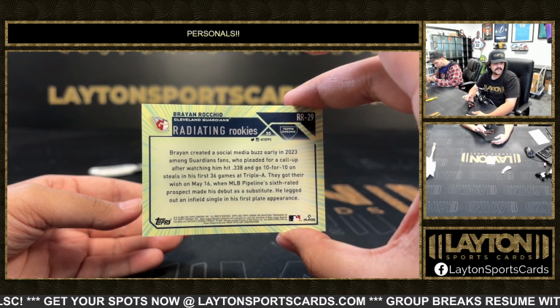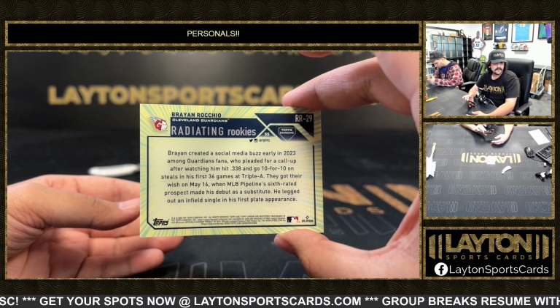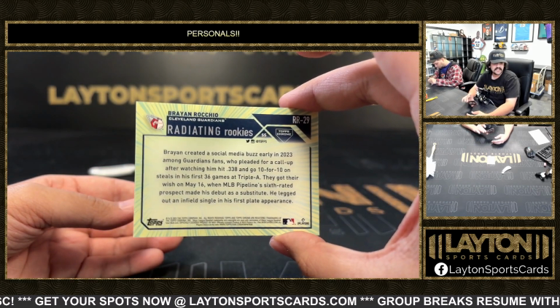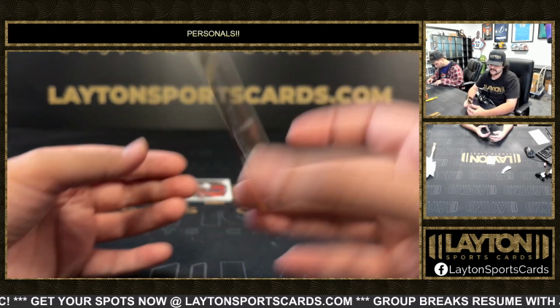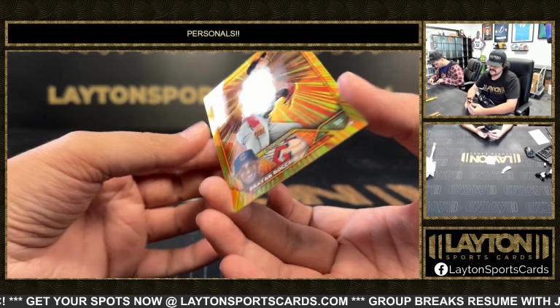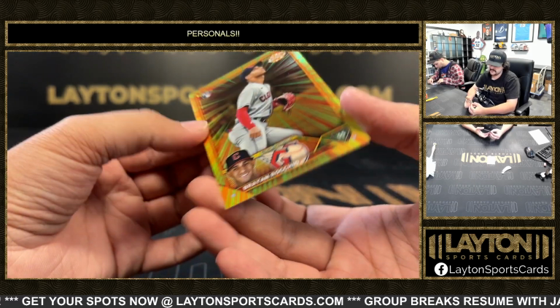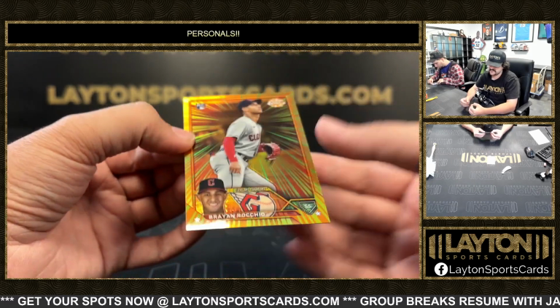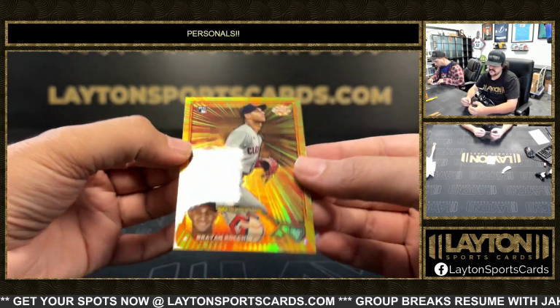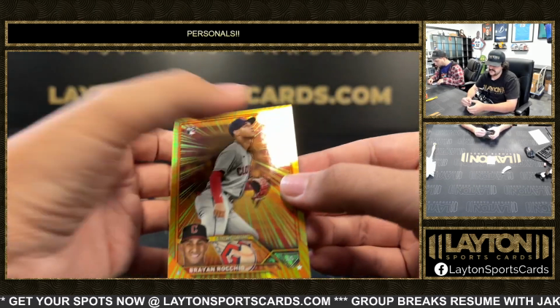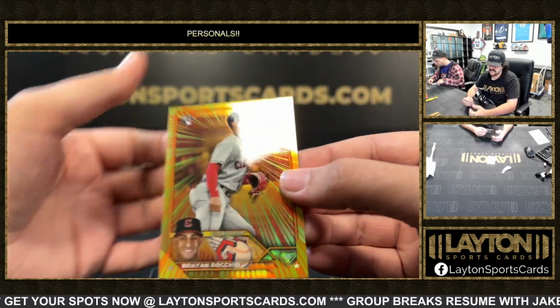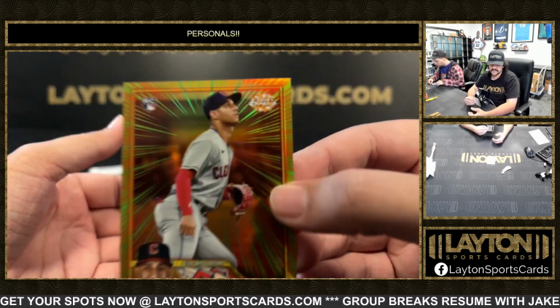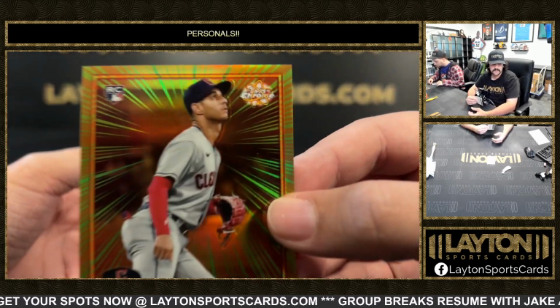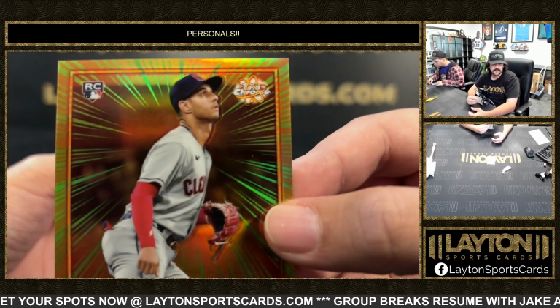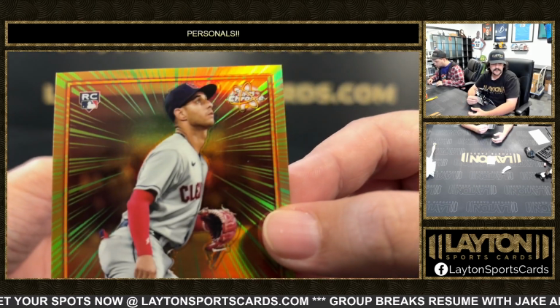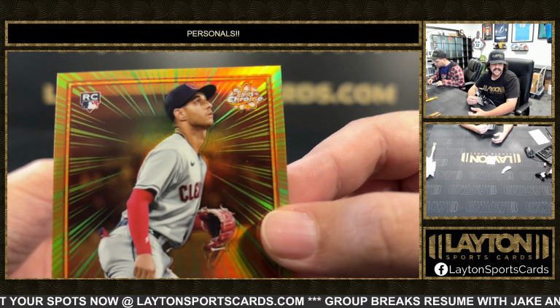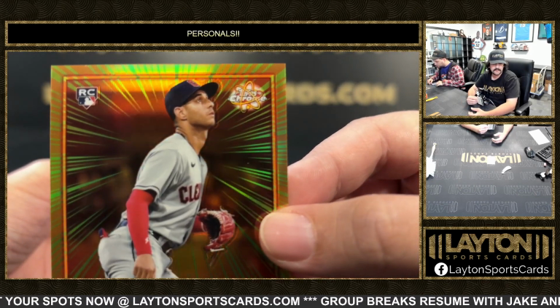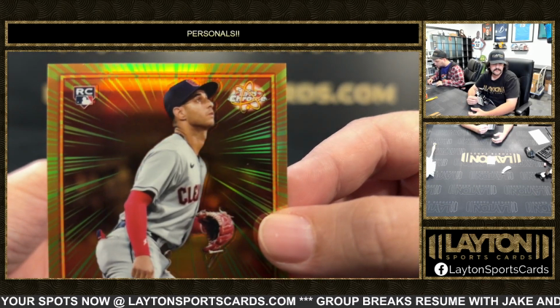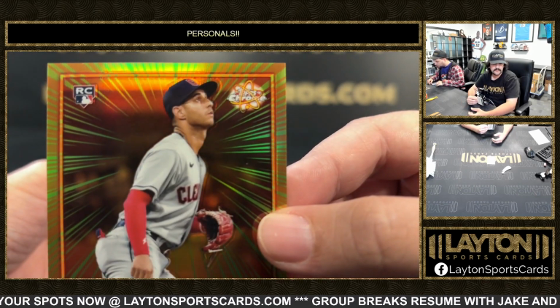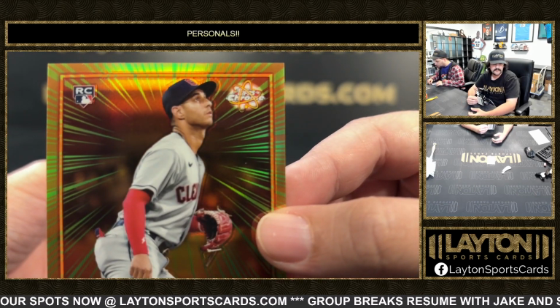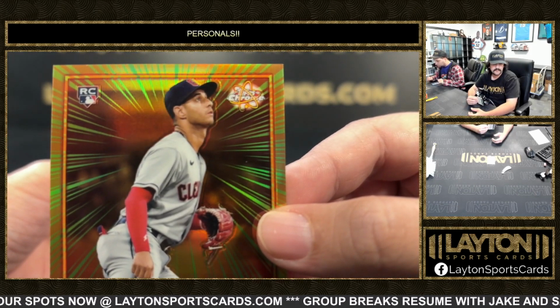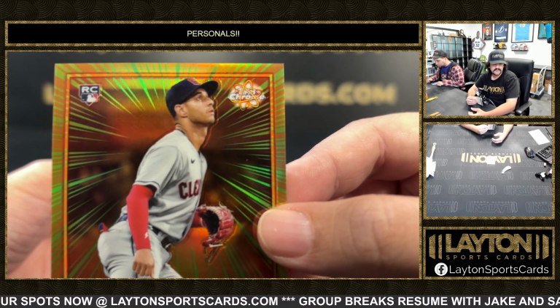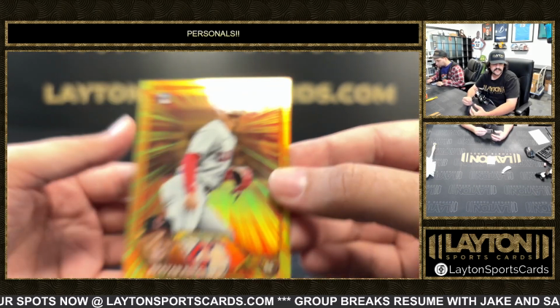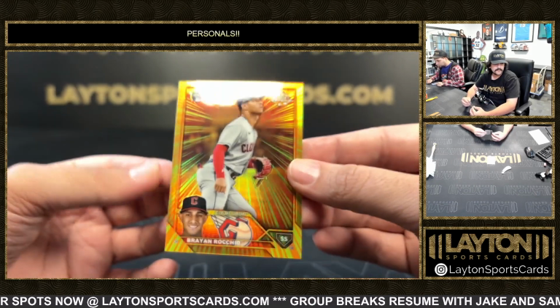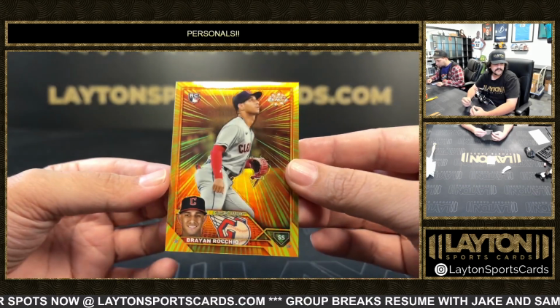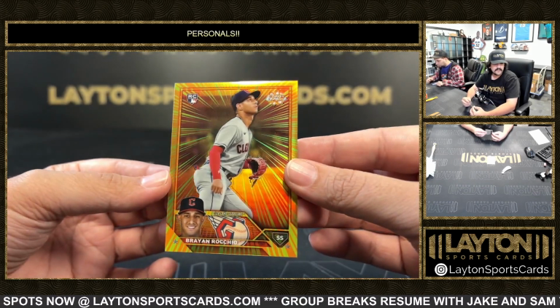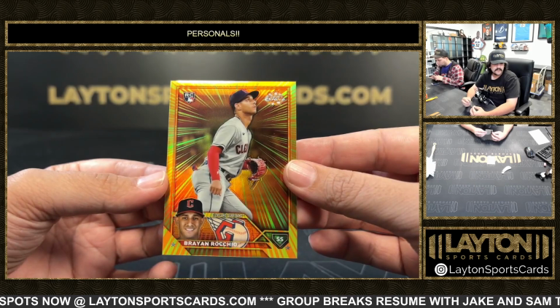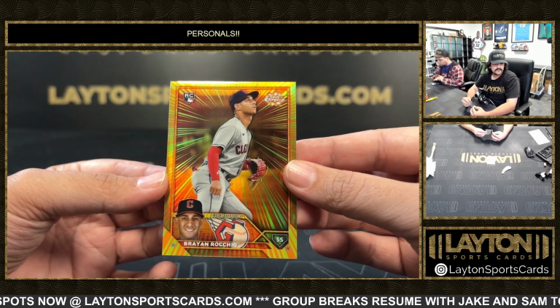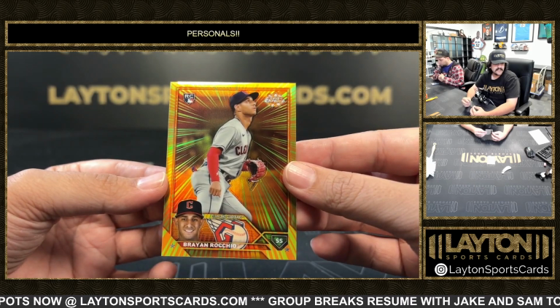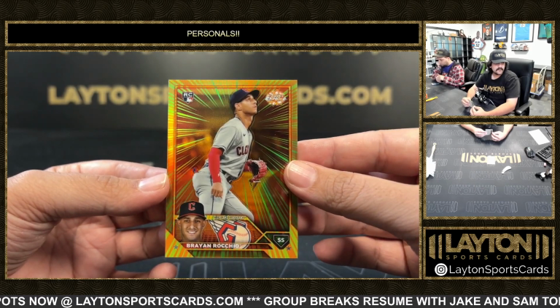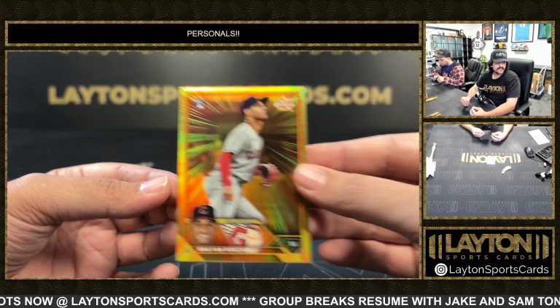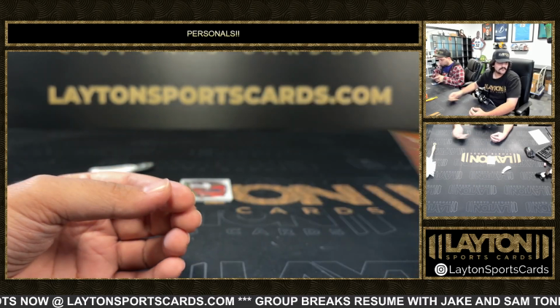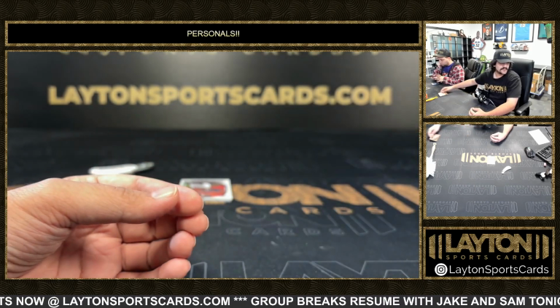Always like those, man — very cool. I love the Topps Chrome logo with the radiating rookies design. Very cool — radiating rookies, Rocchio.